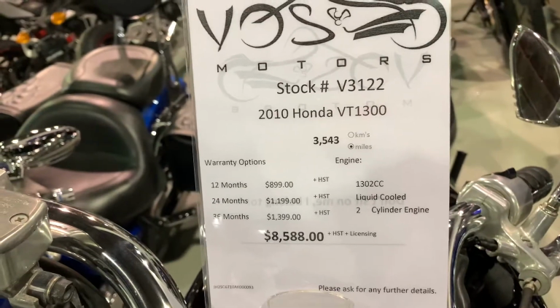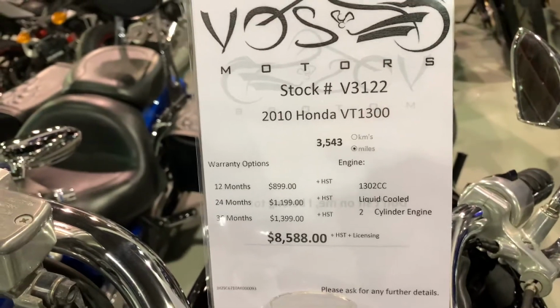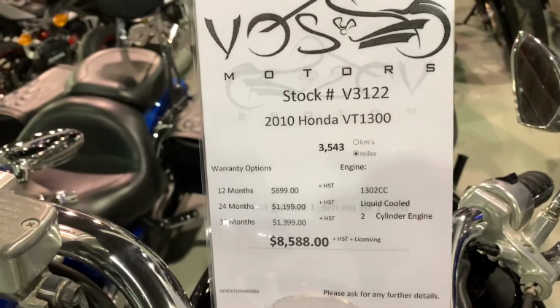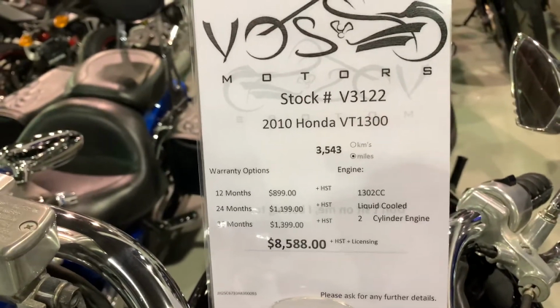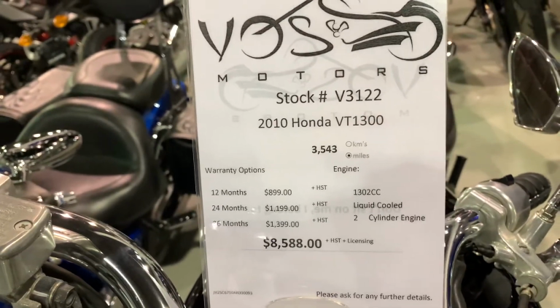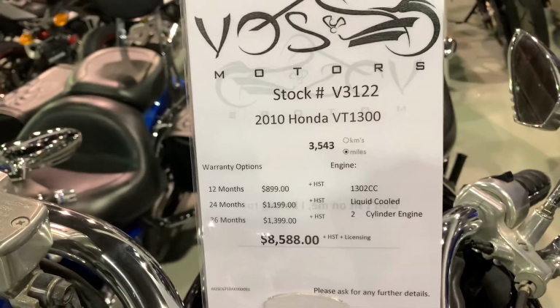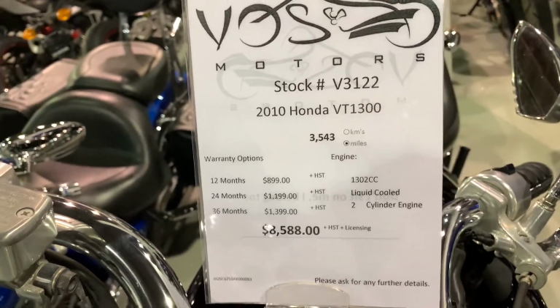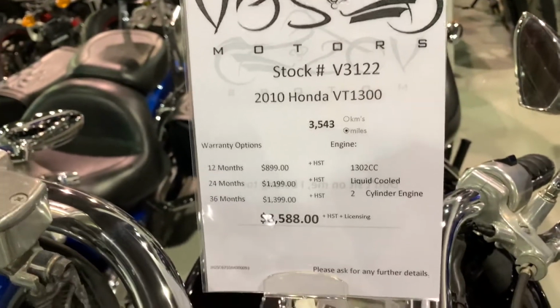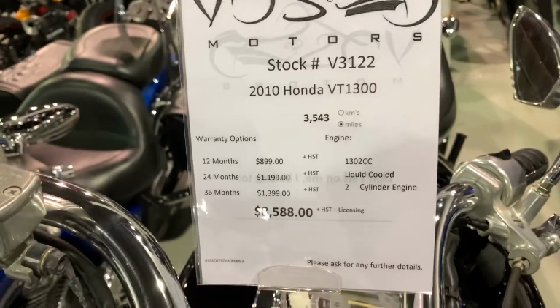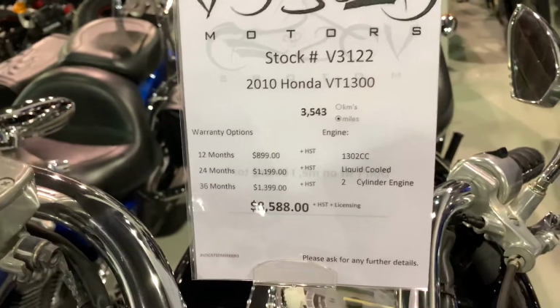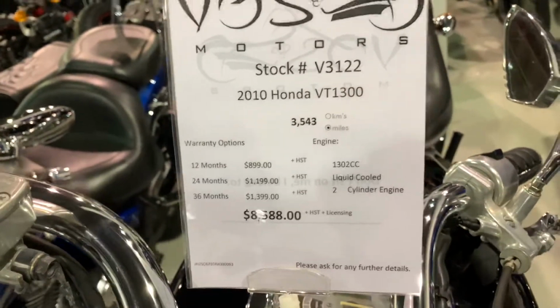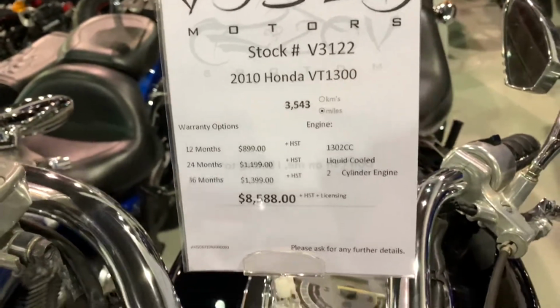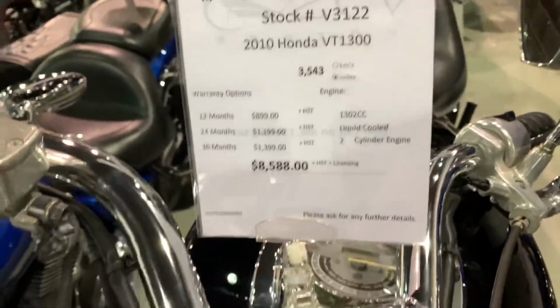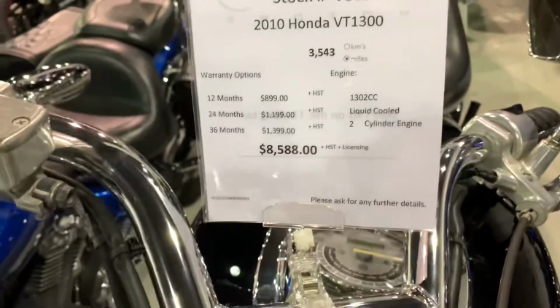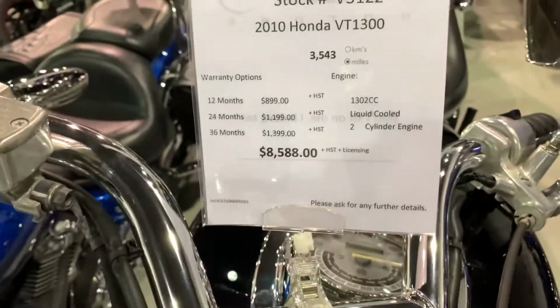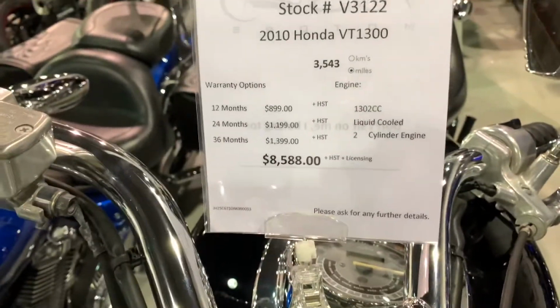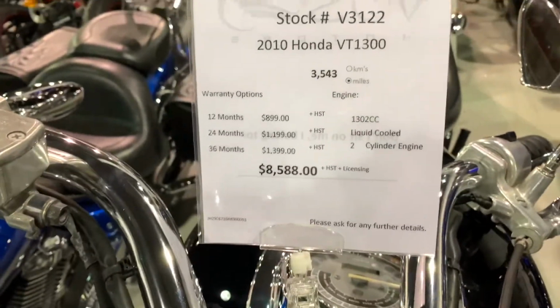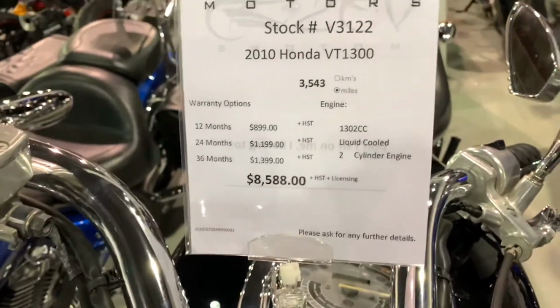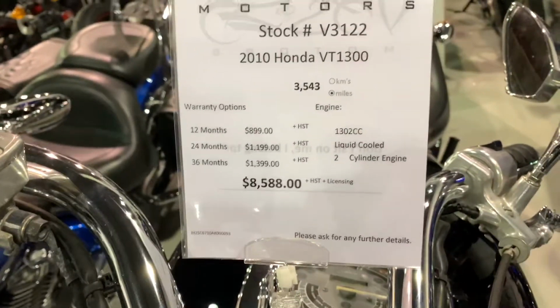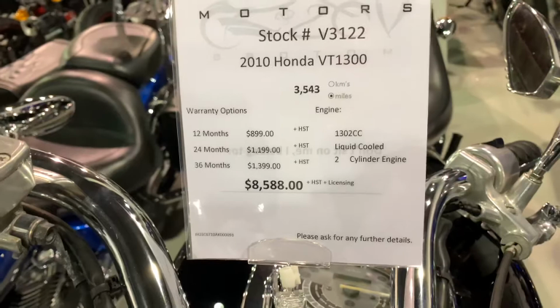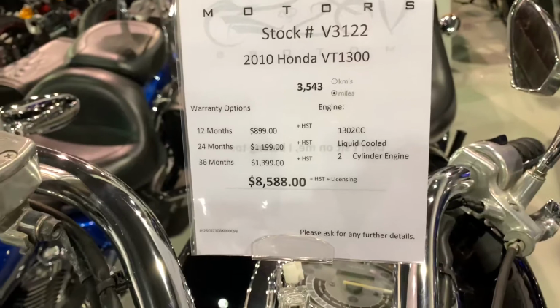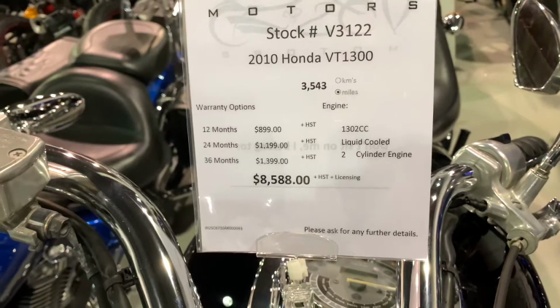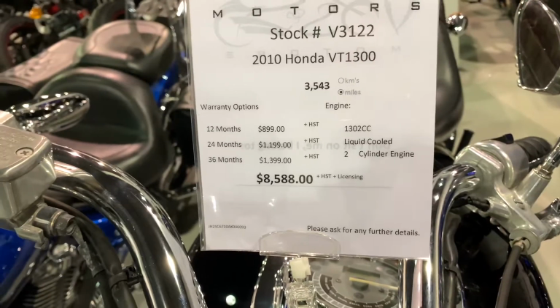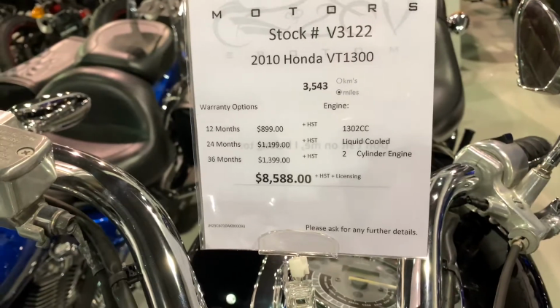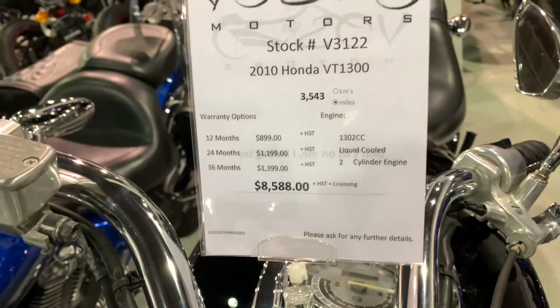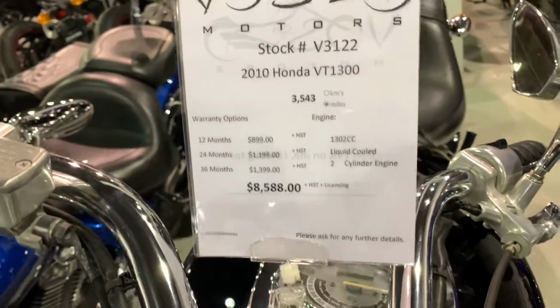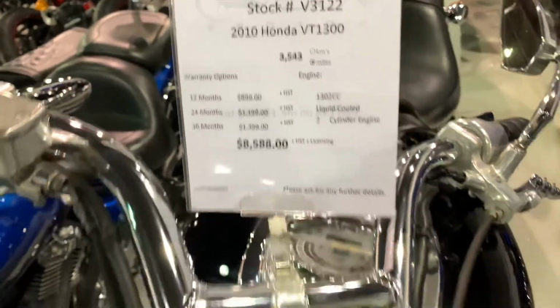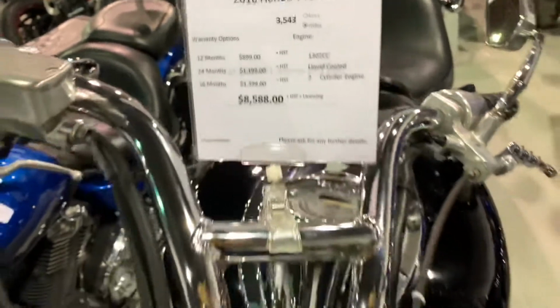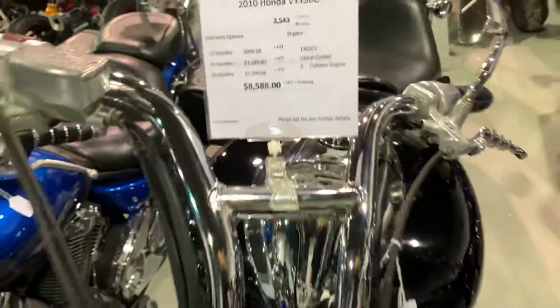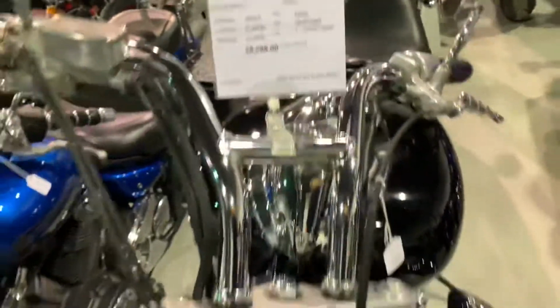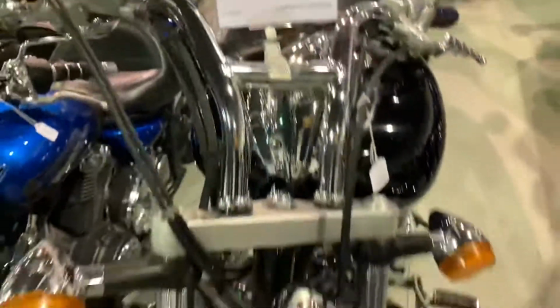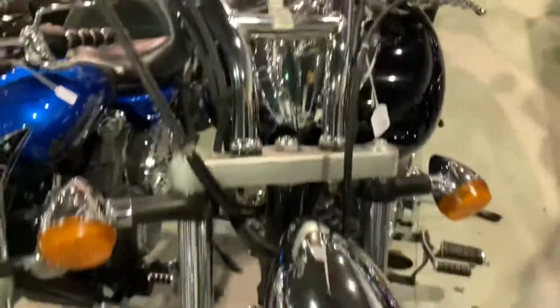3543 miles. This is an American bike and the price is $85.88 plus HST and licensing.